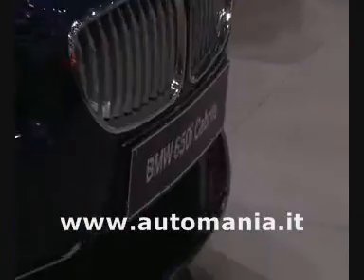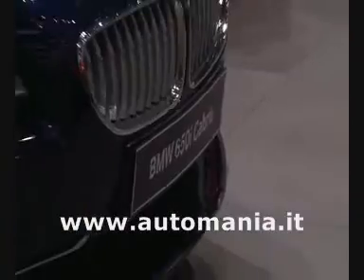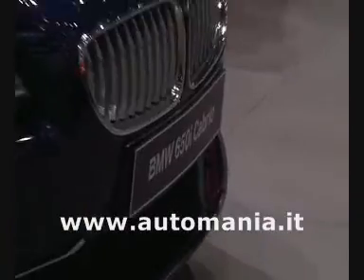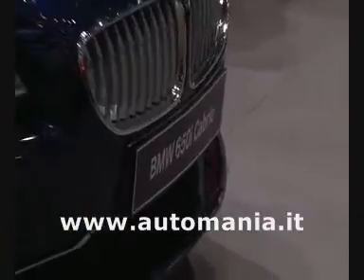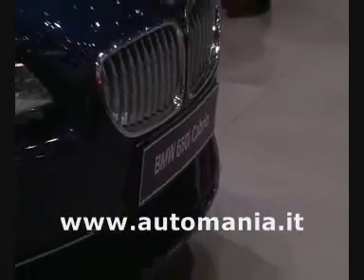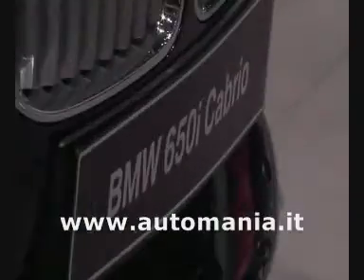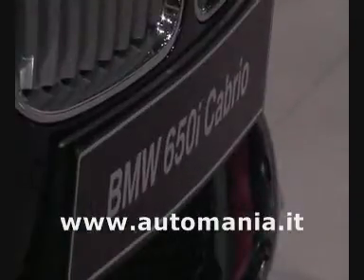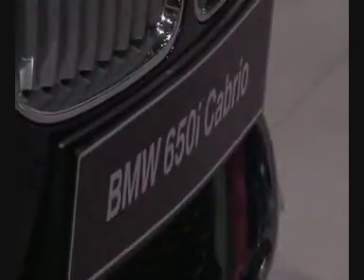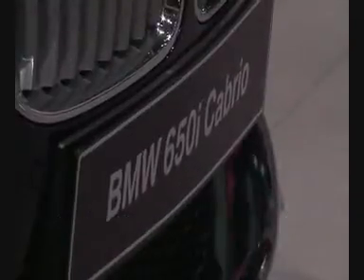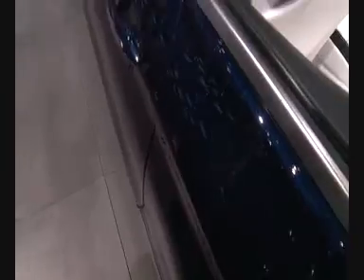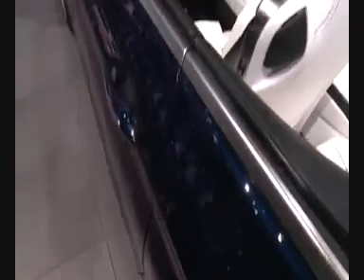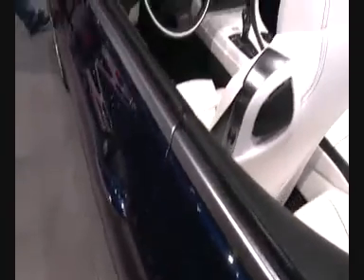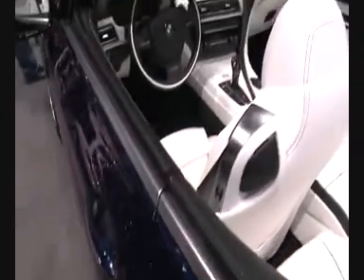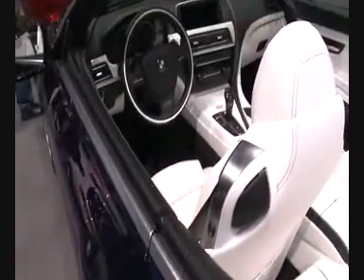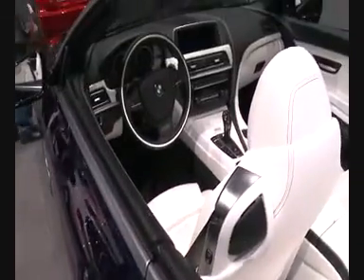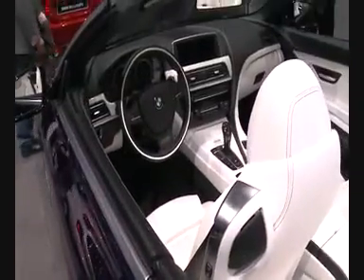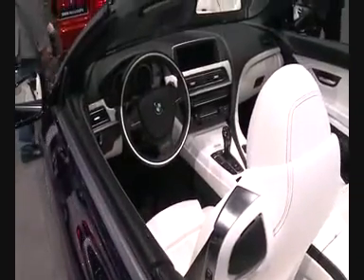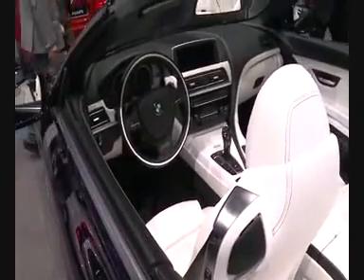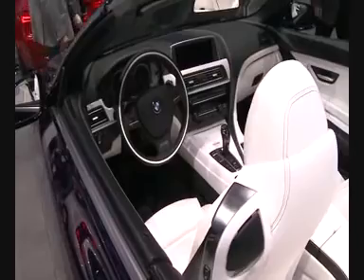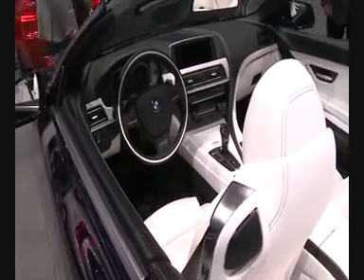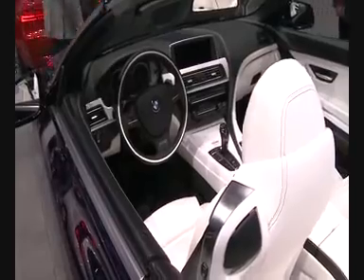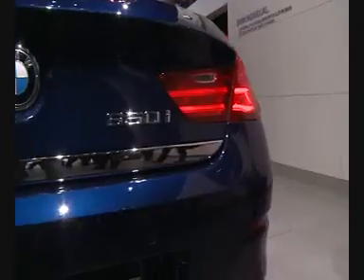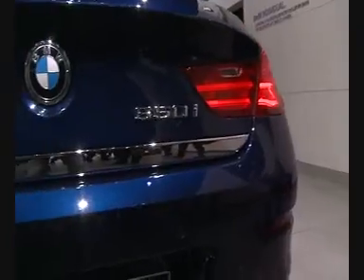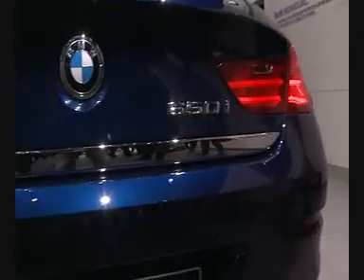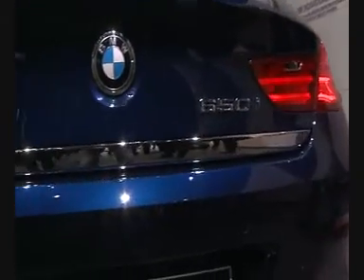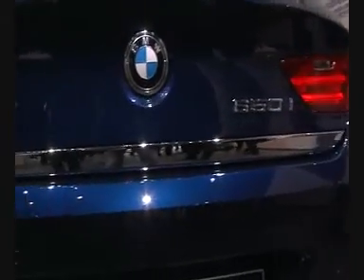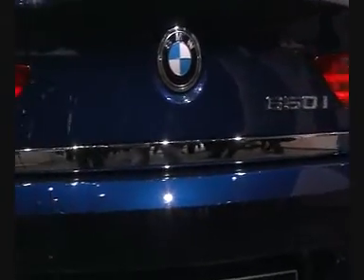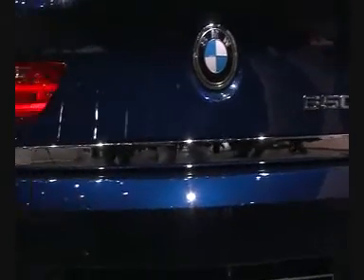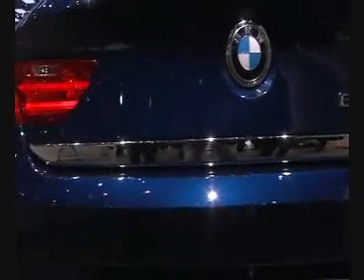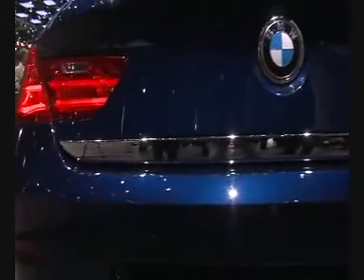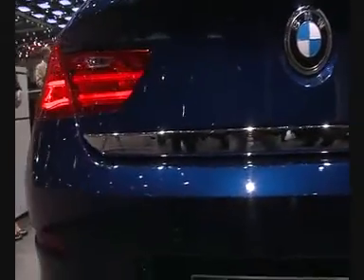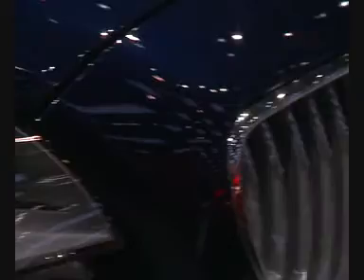At the Motor Show, BMW presents its new Cabriolet, a mixture of luxury and finest technology.